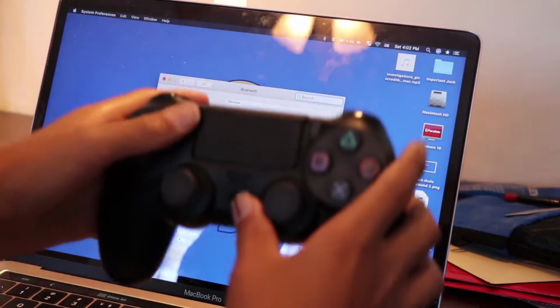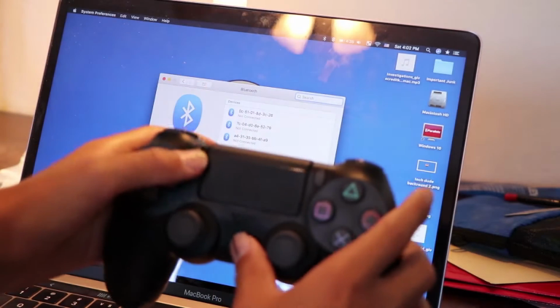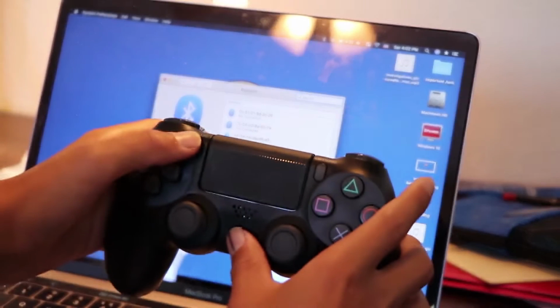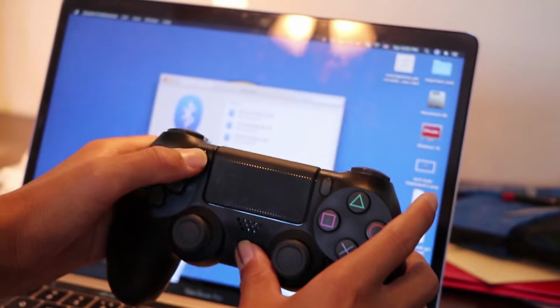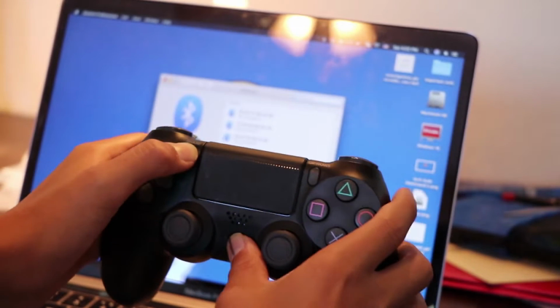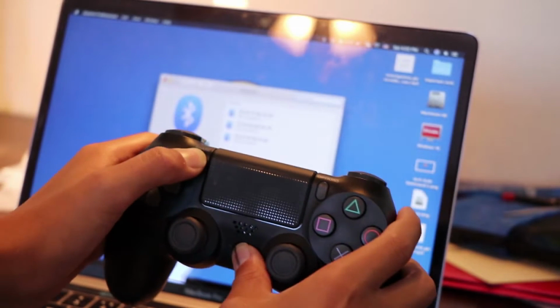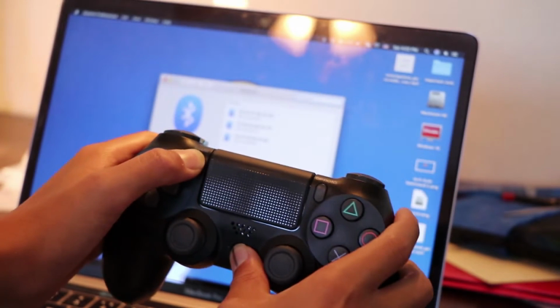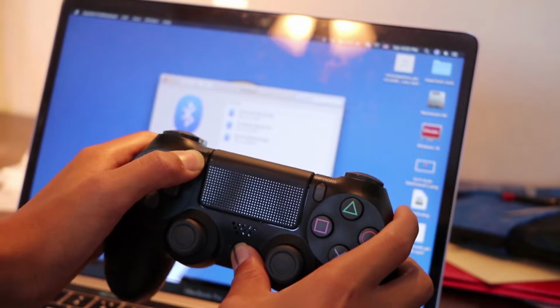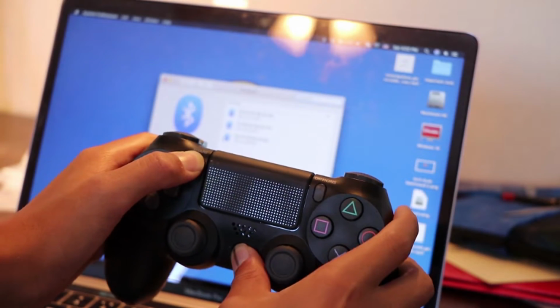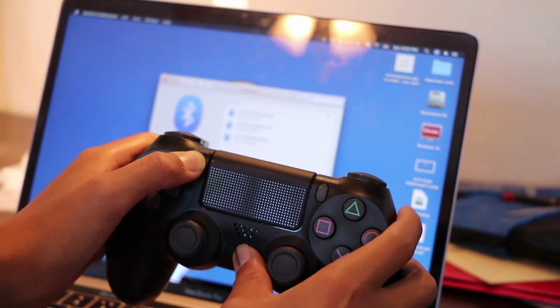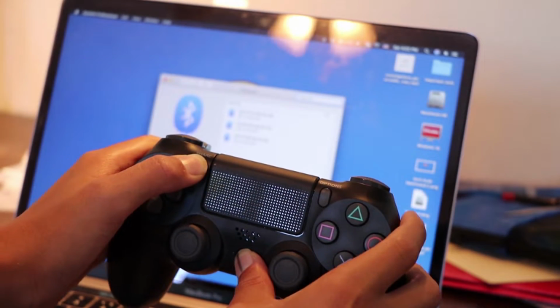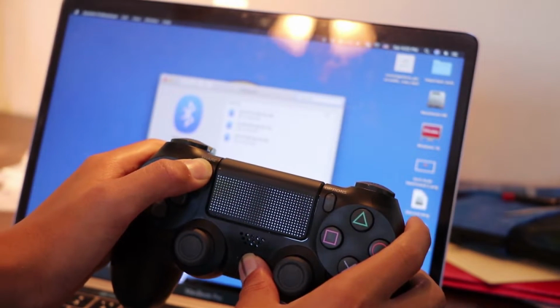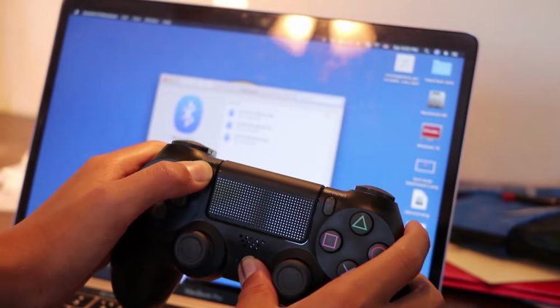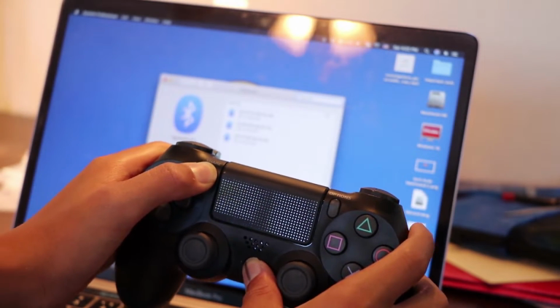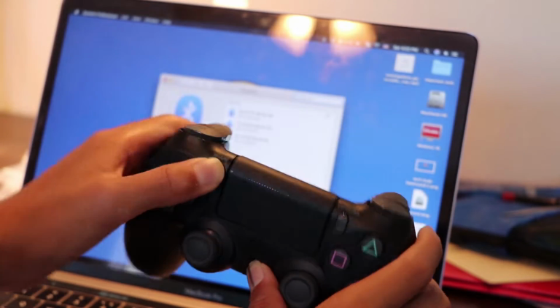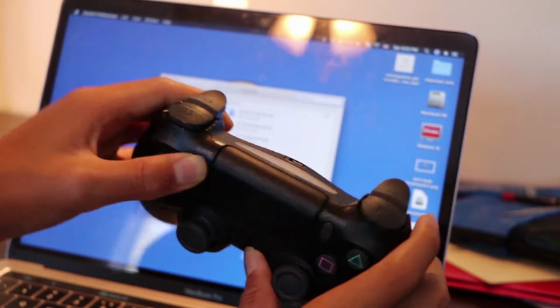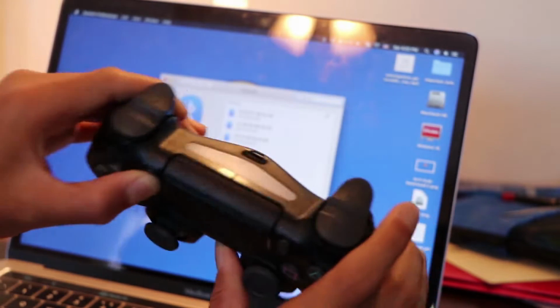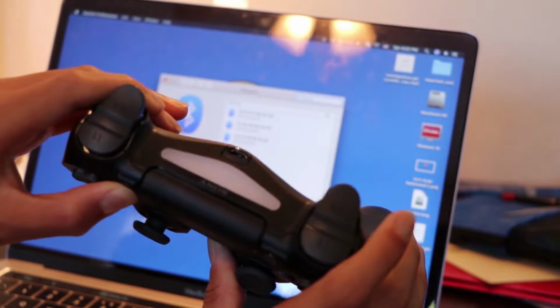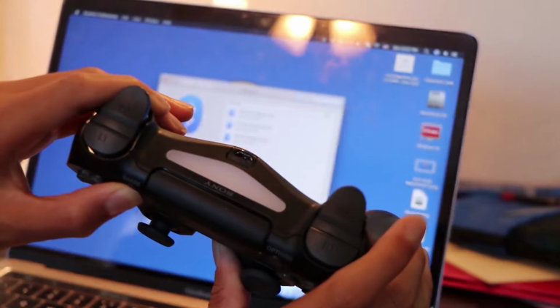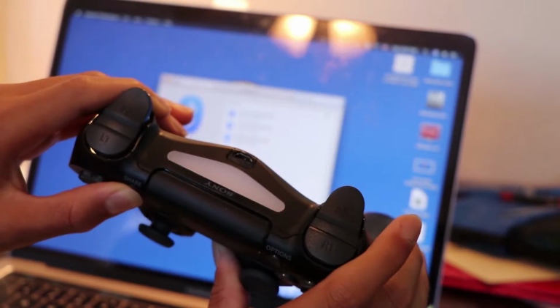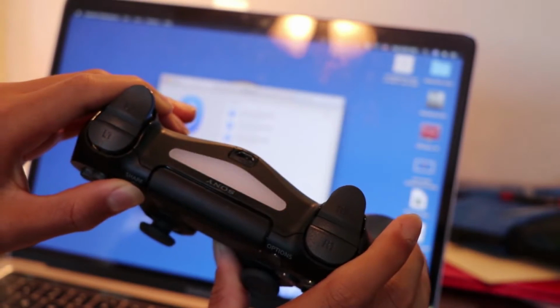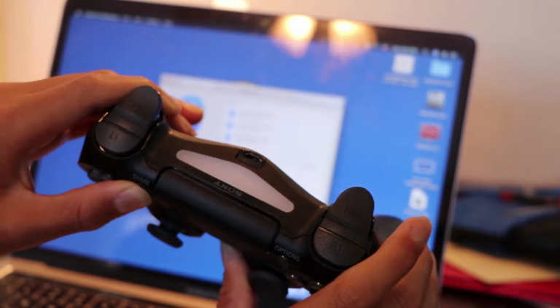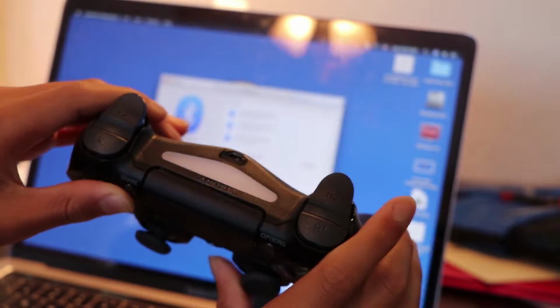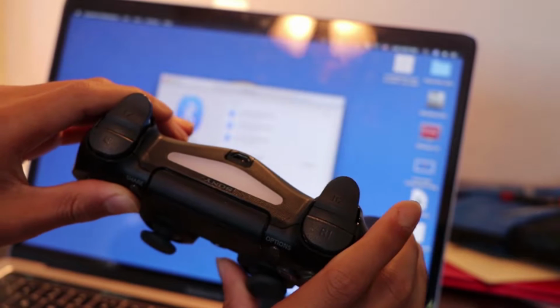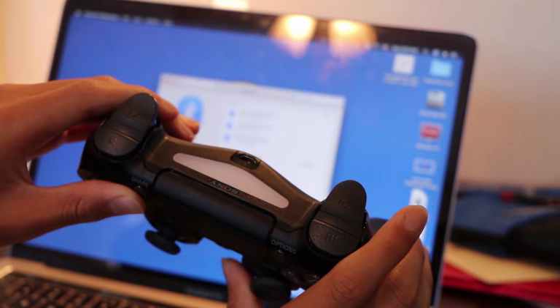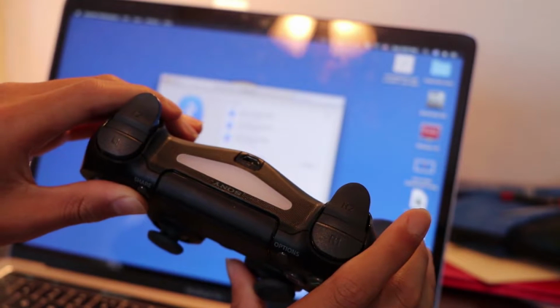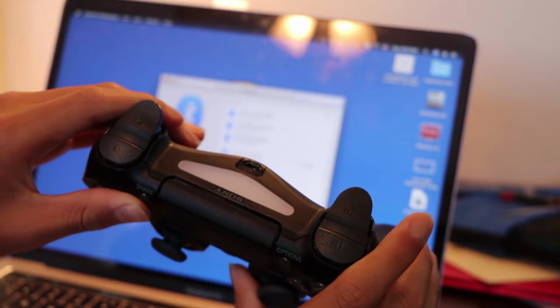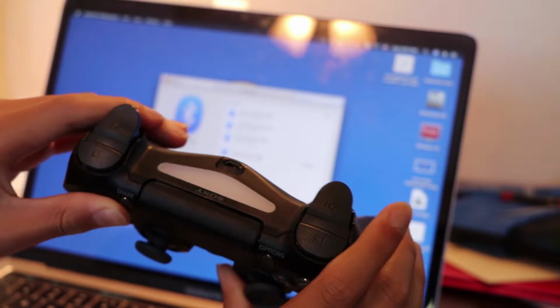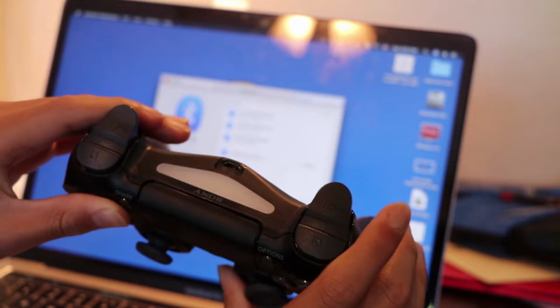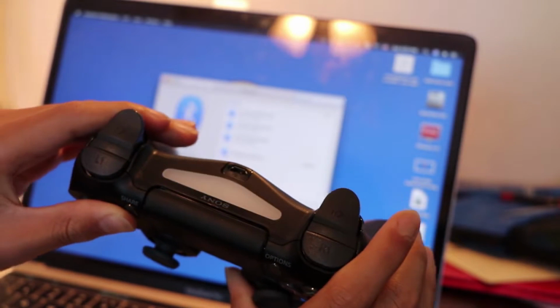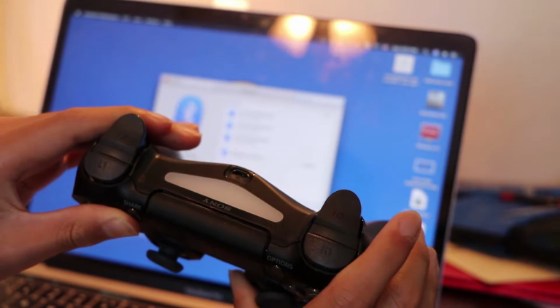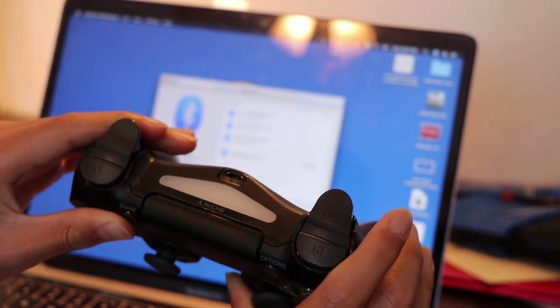Starting off, you want to hold down your PS4 button and also your share button until your controller's blue lights begin to flash like this.